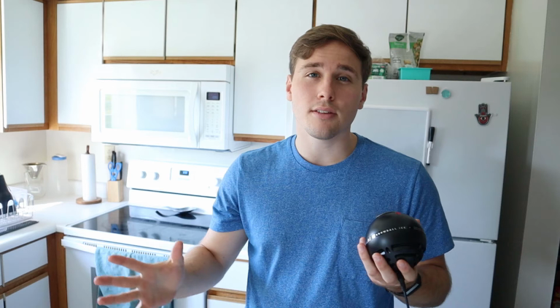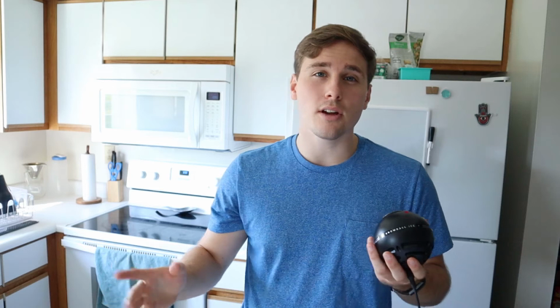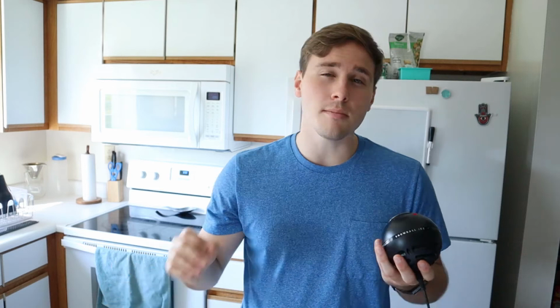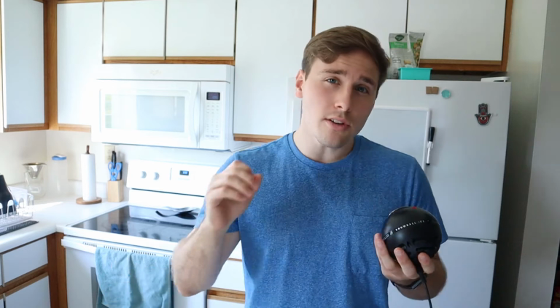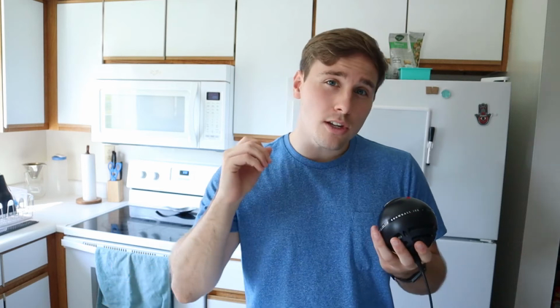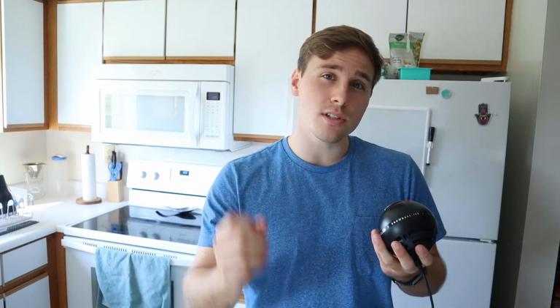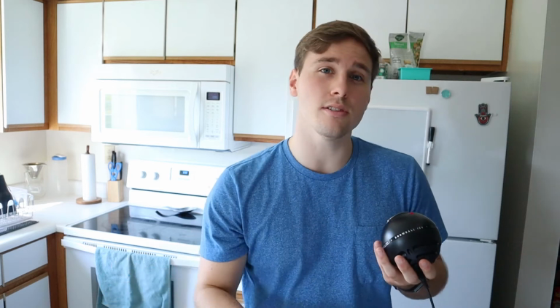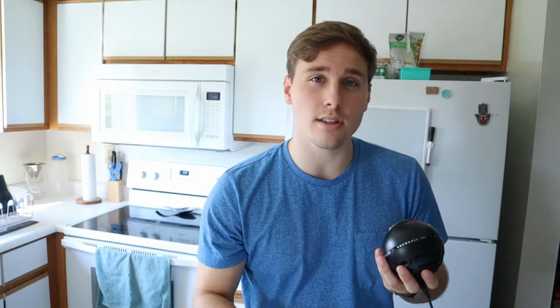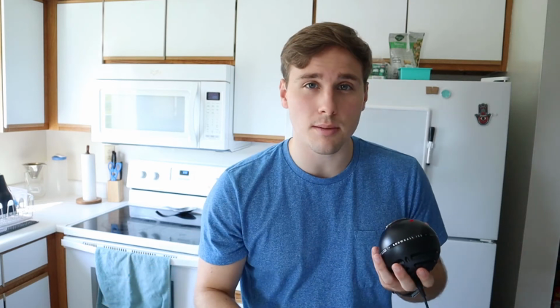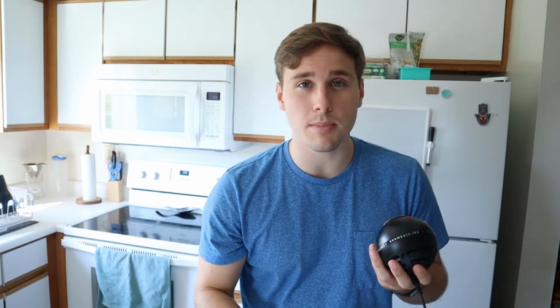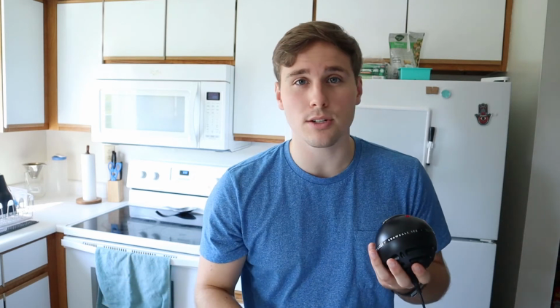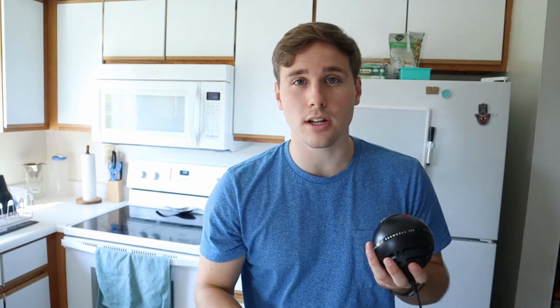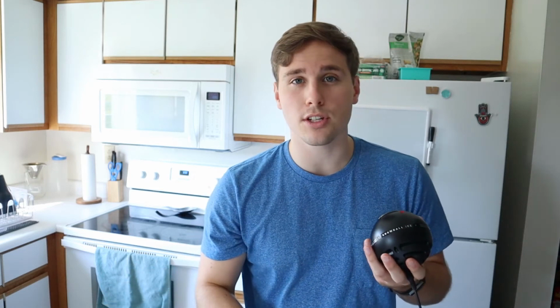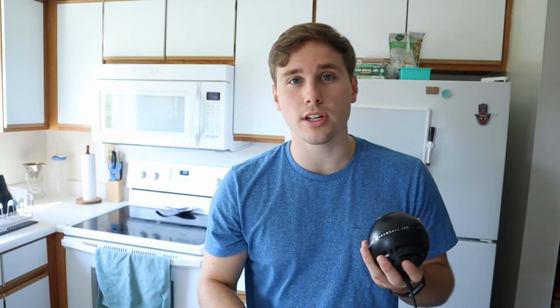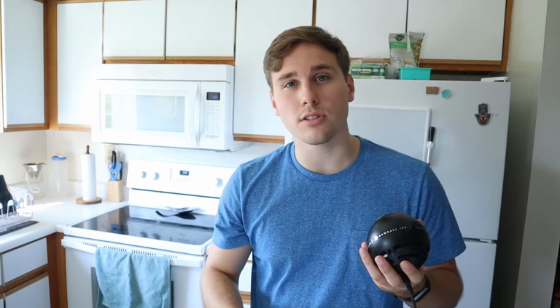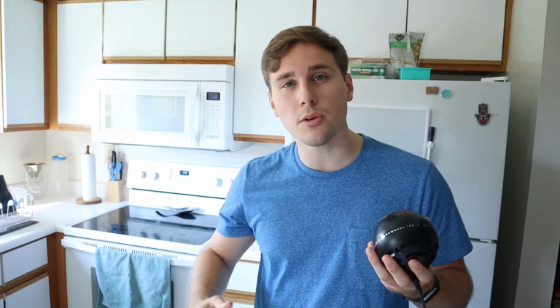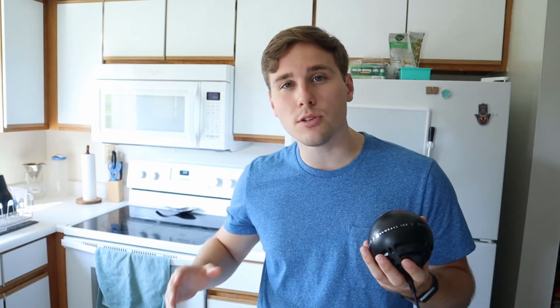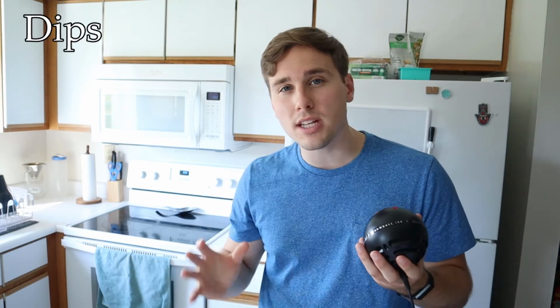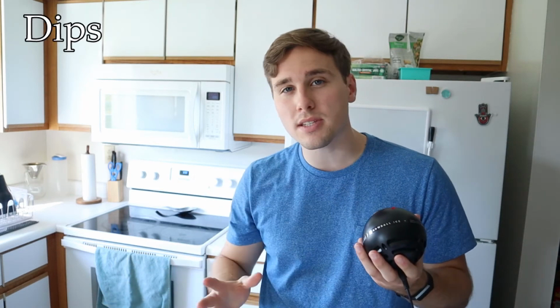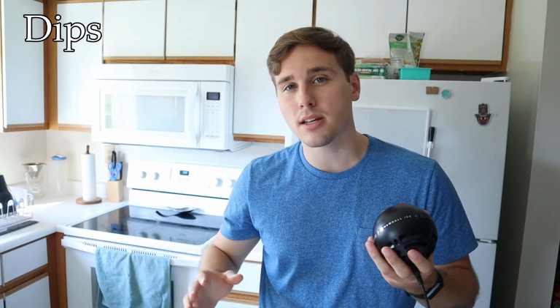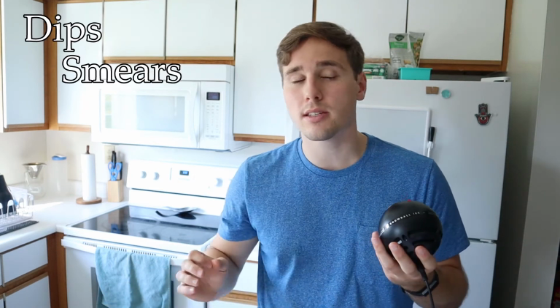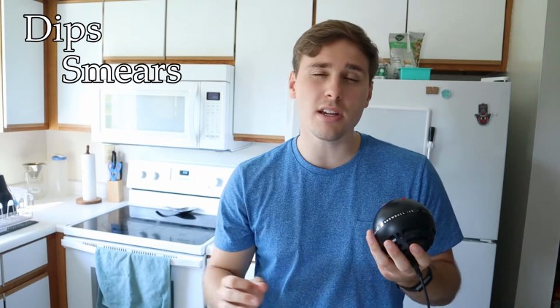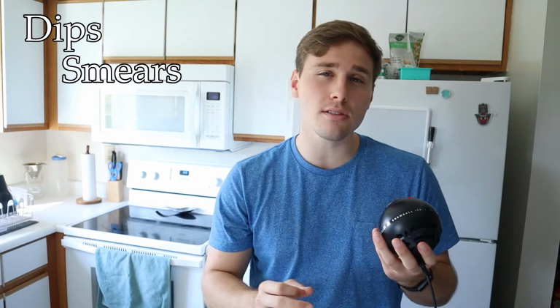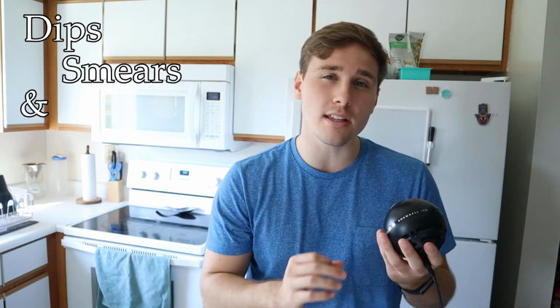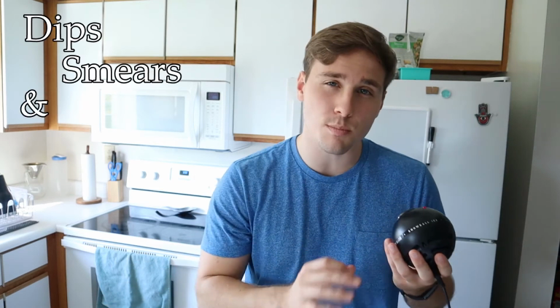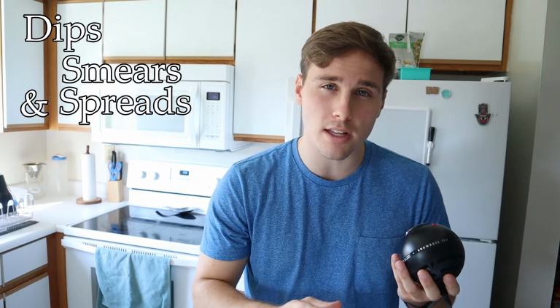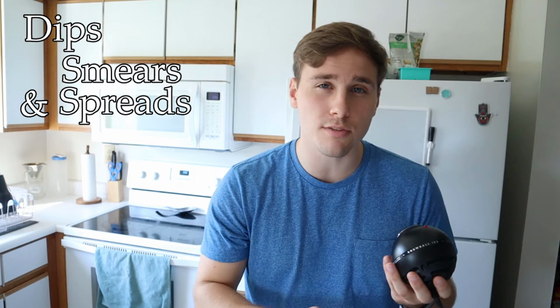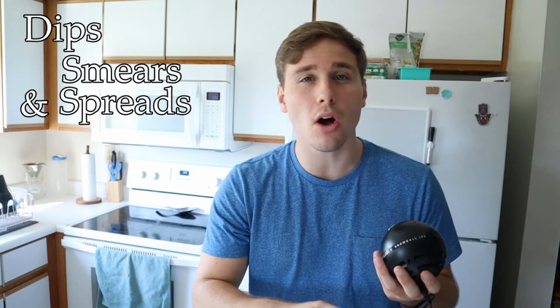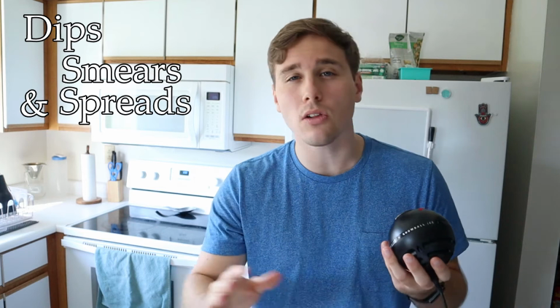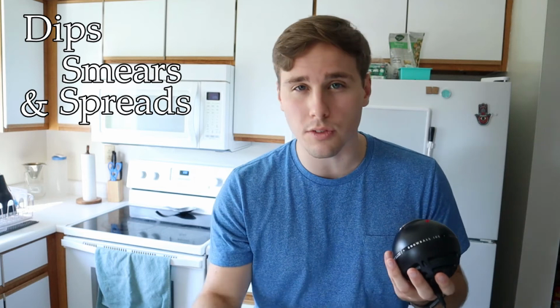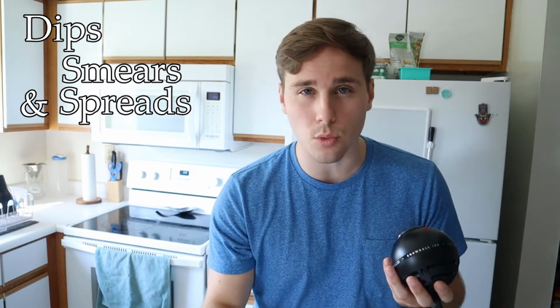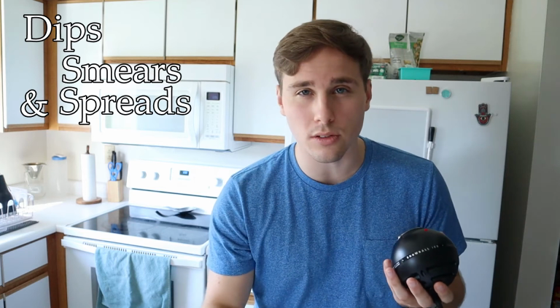Hi there, y'all. I'm starting a new series on the Empty Pantry Entrees channel devoted to dips, smears, and spreads from all over the world.